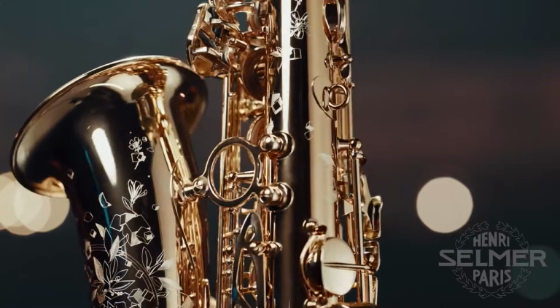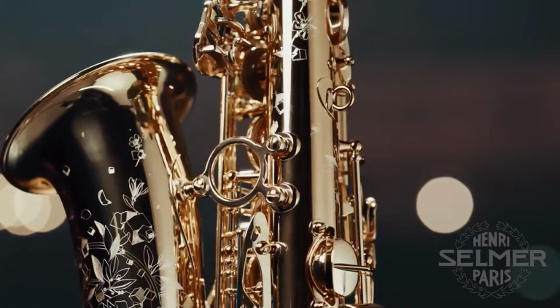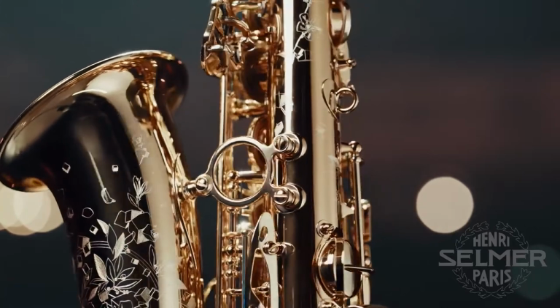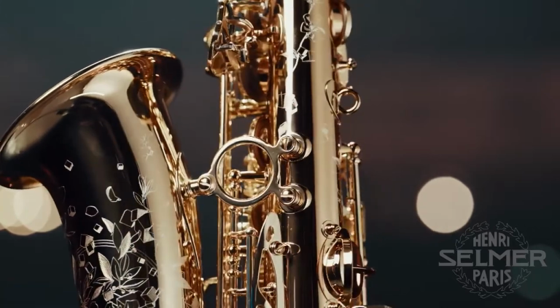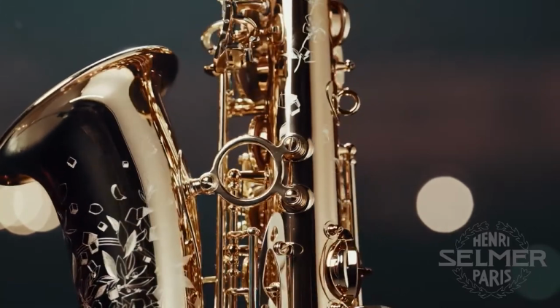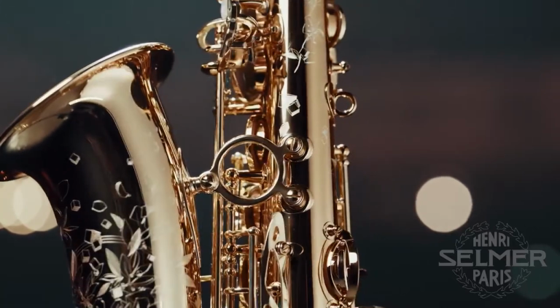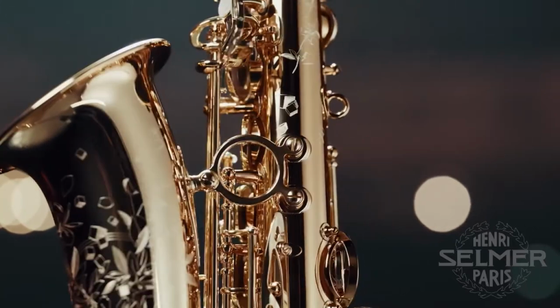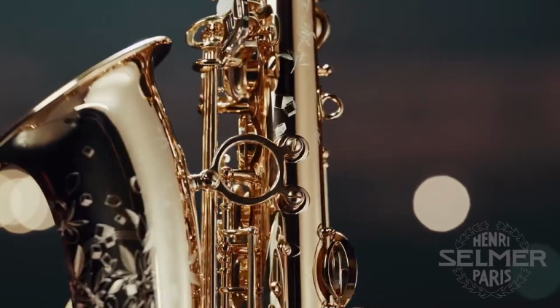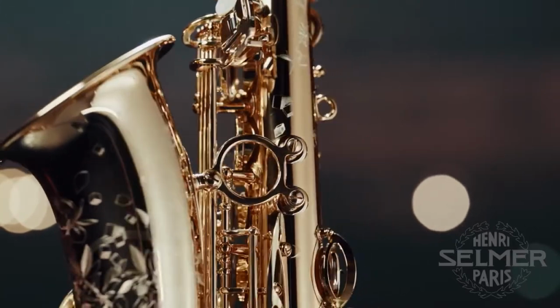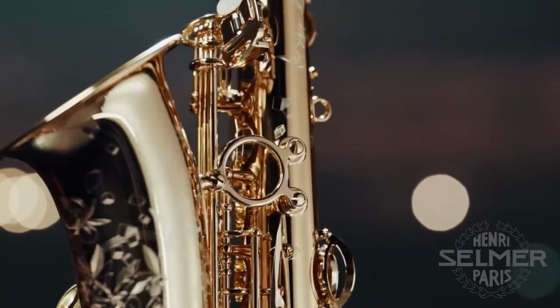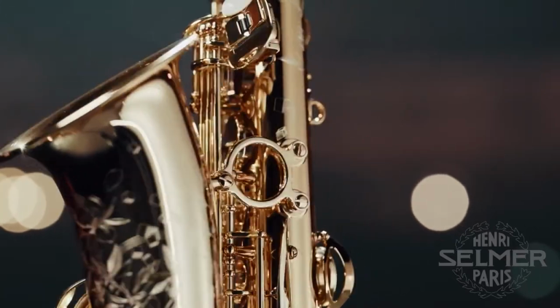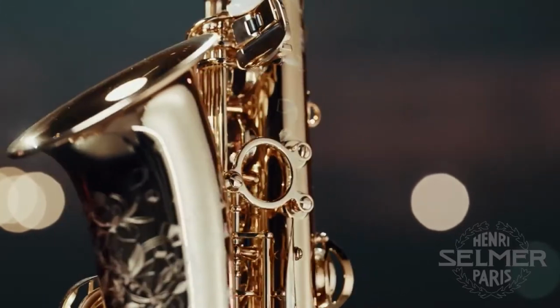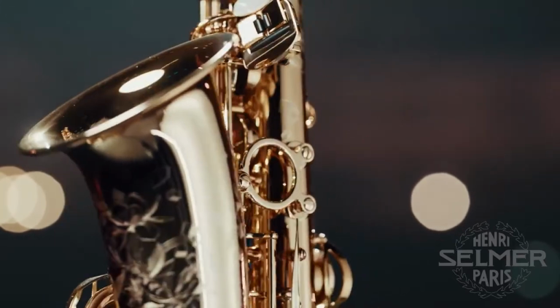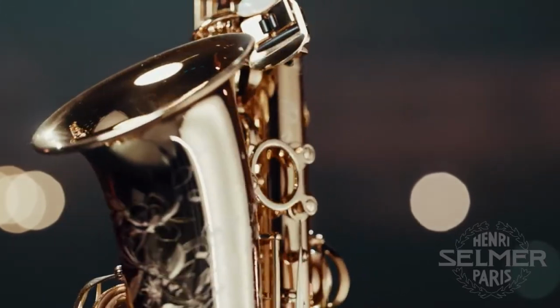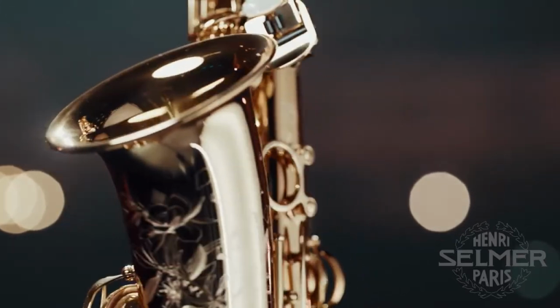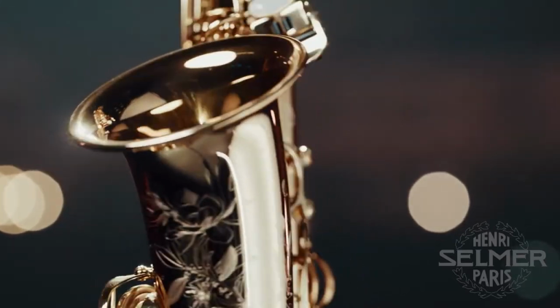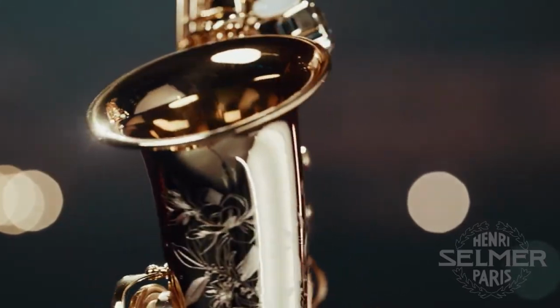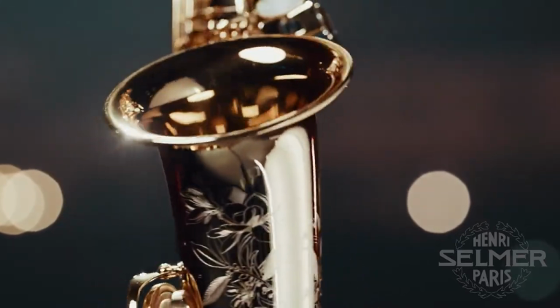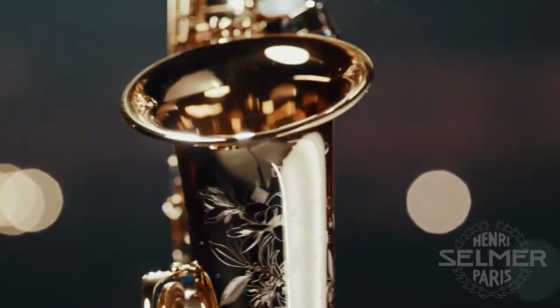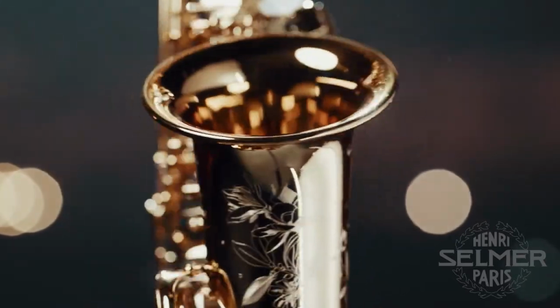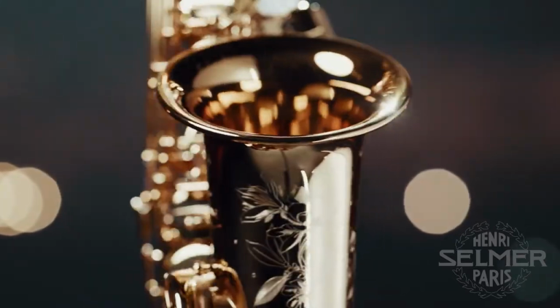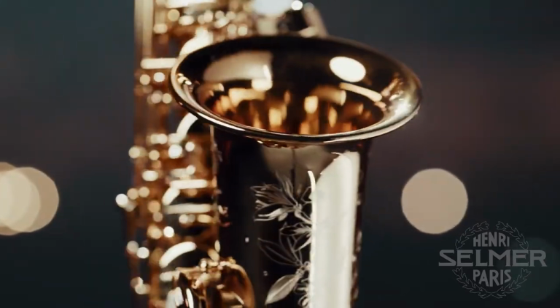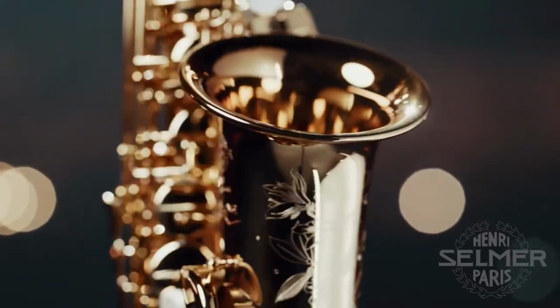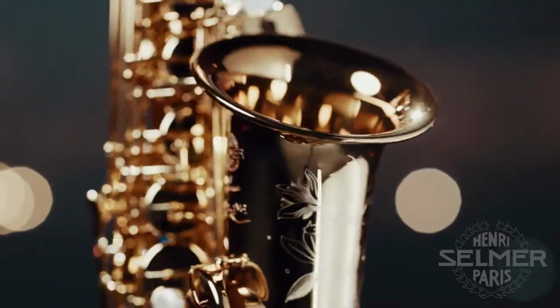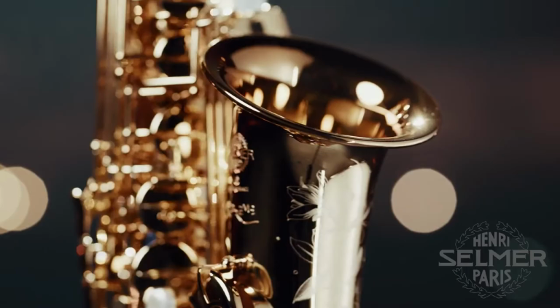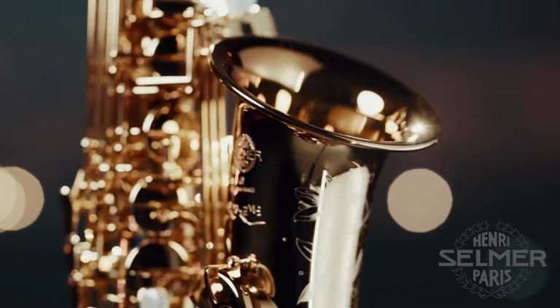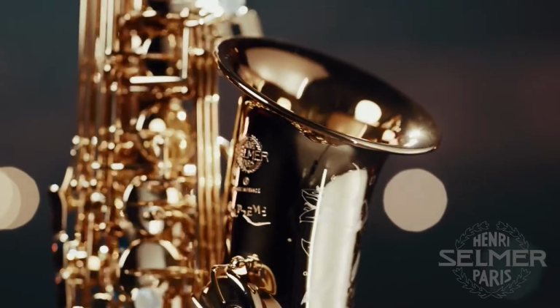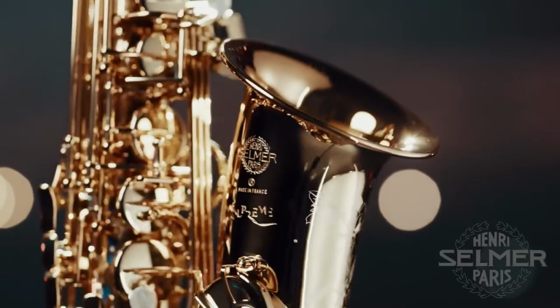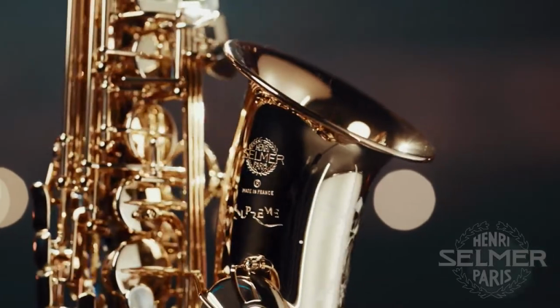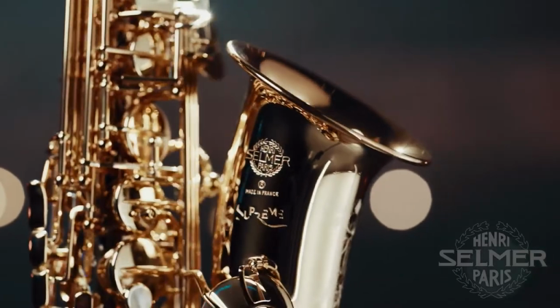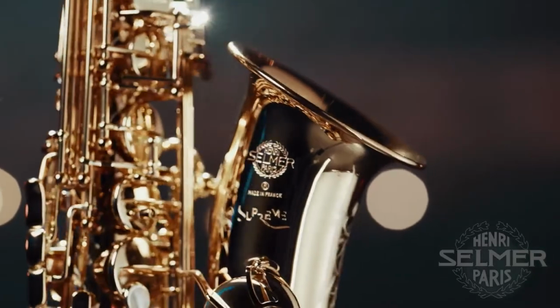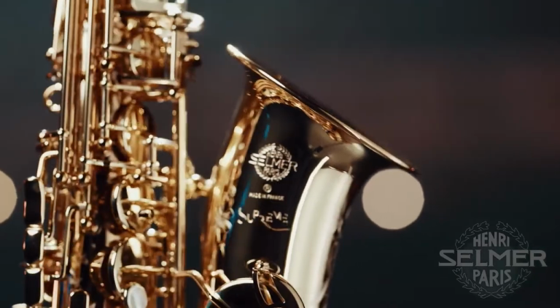Overall the instrument has a color palette that's more expansive than any other saxophone I've played, and that's been really fun to explore.